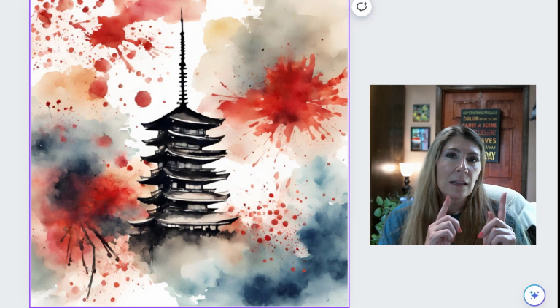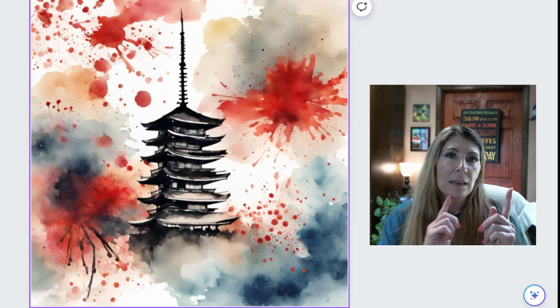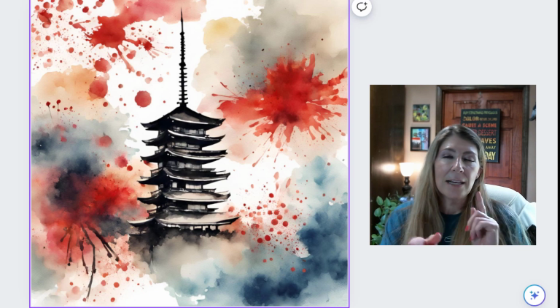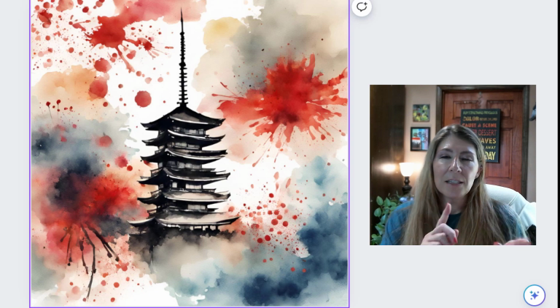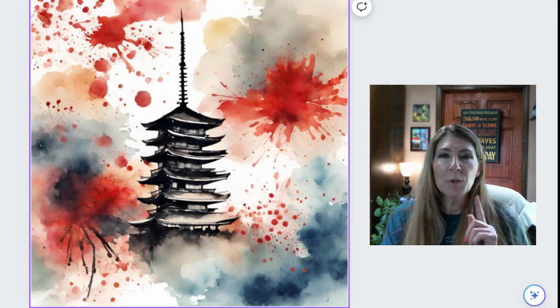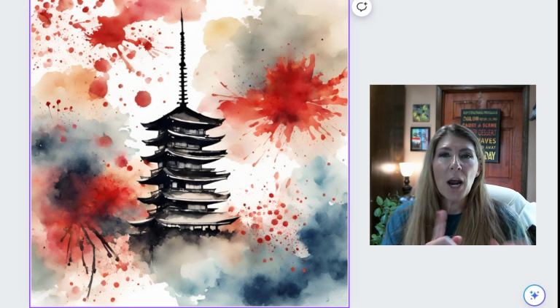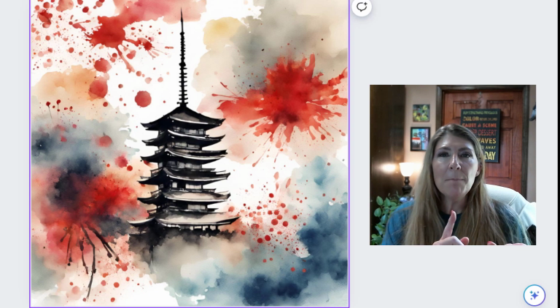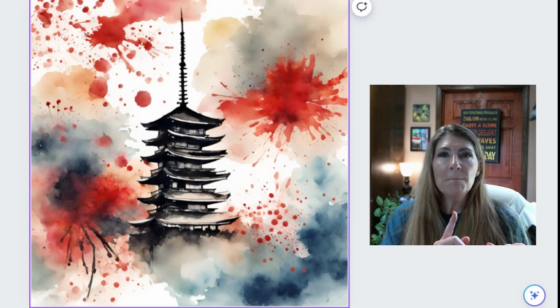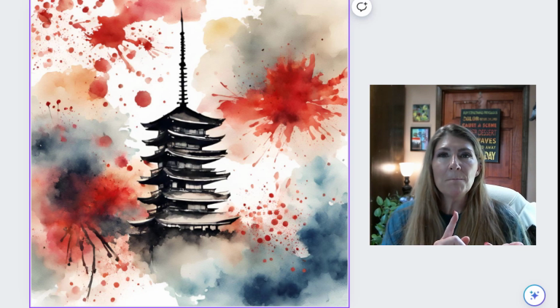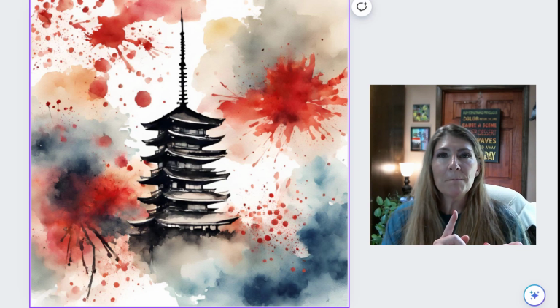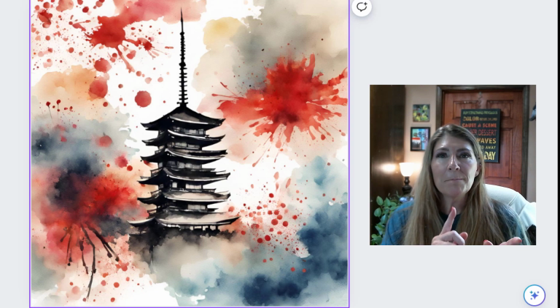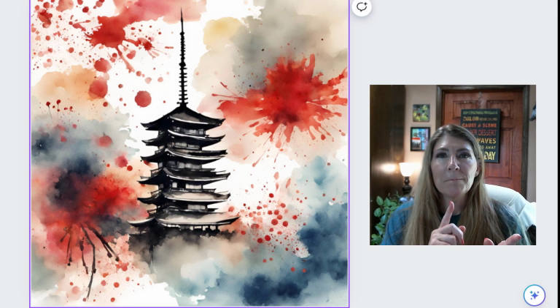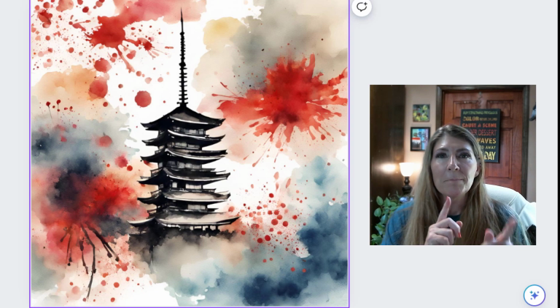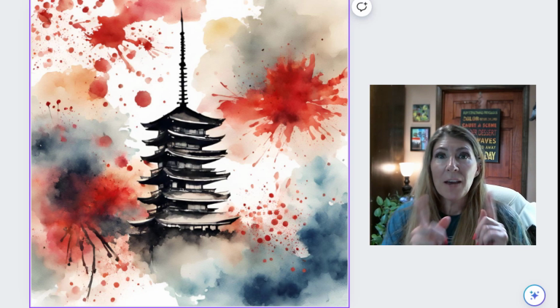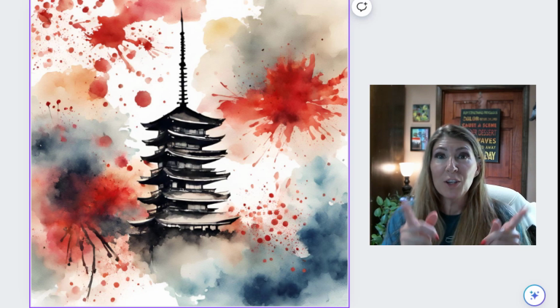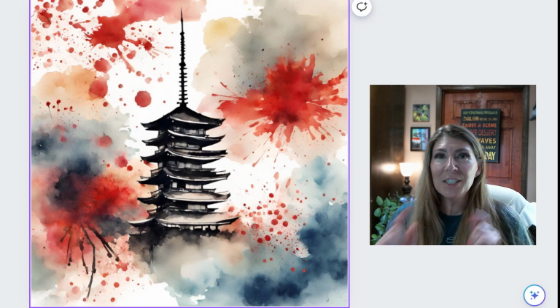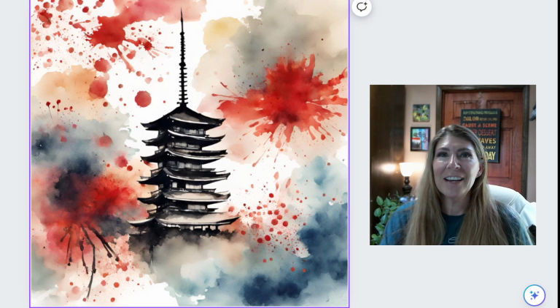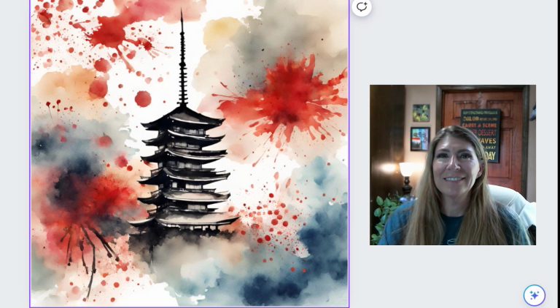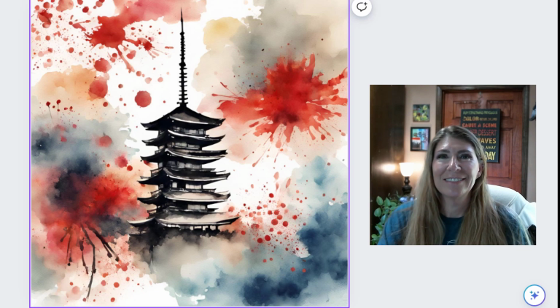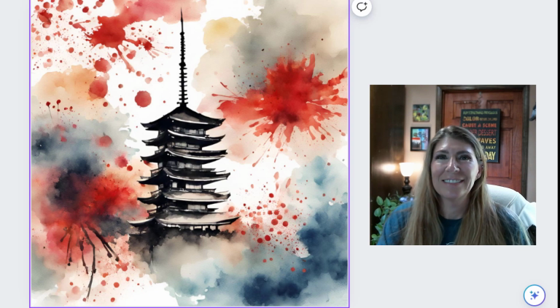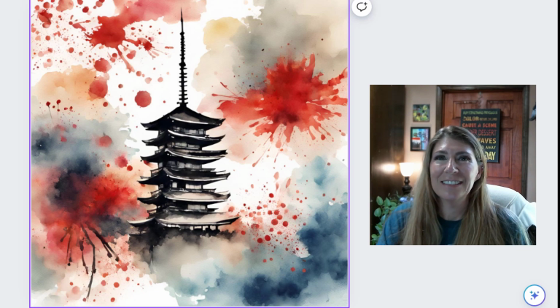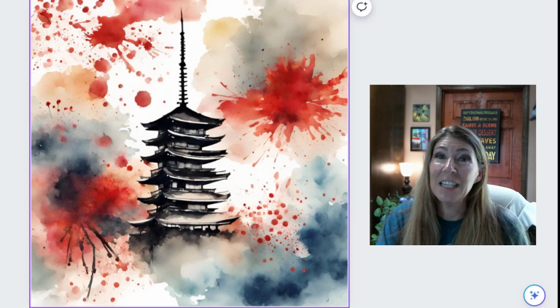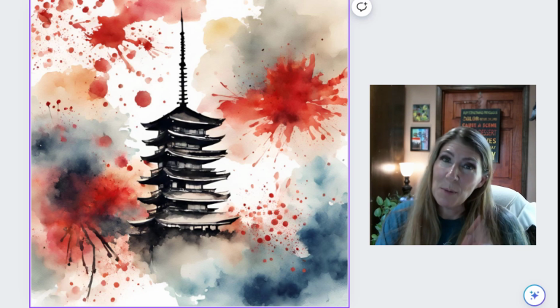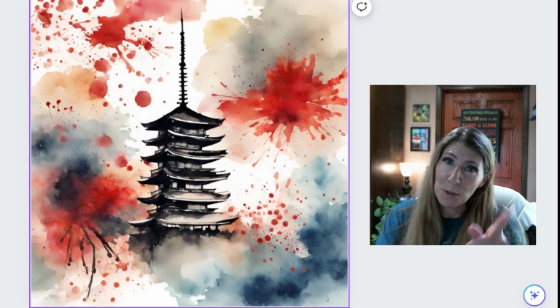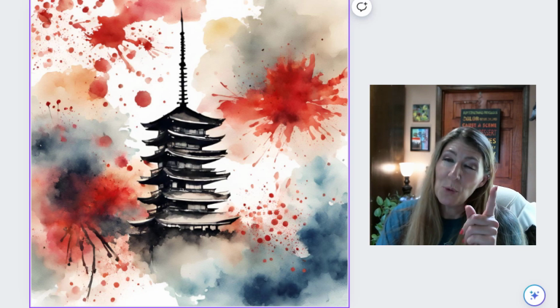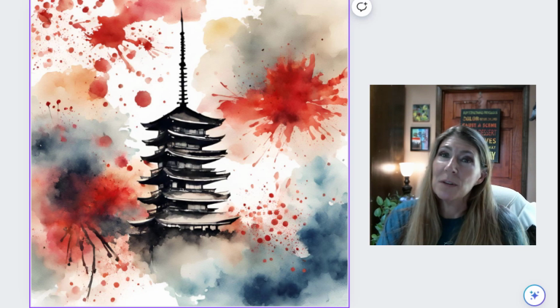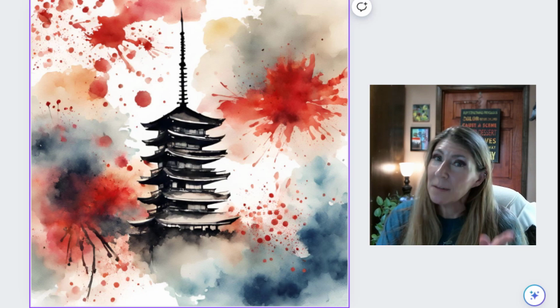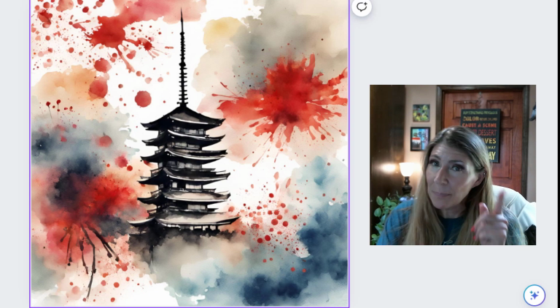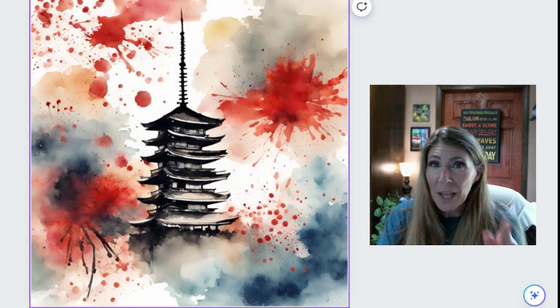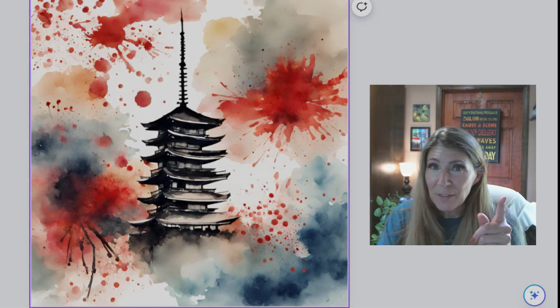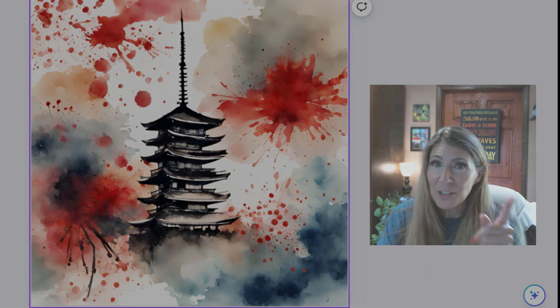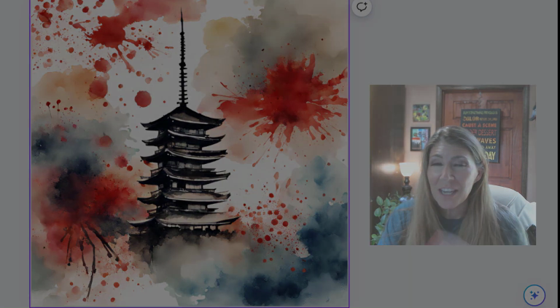Like and subscribe. Have a good day — that's the most important thing, have a good day.